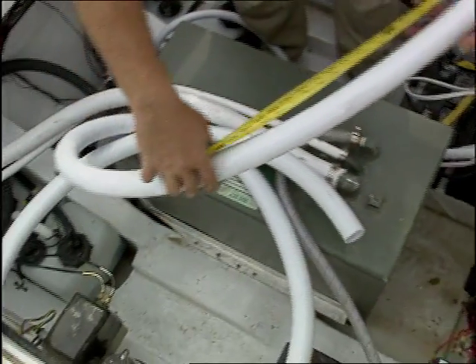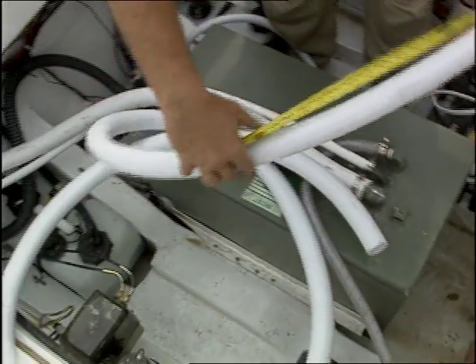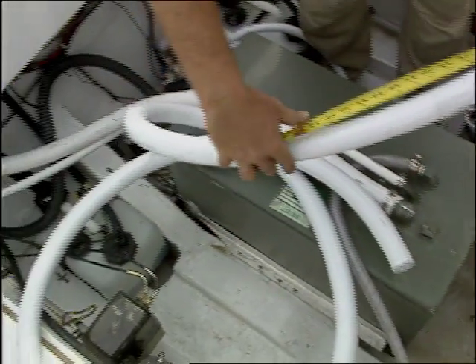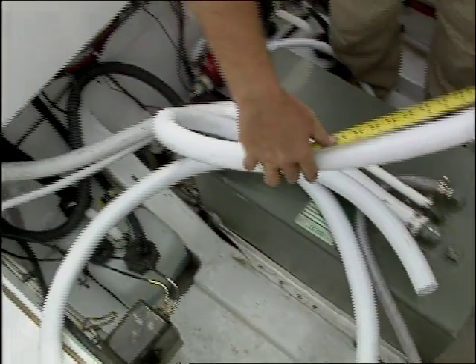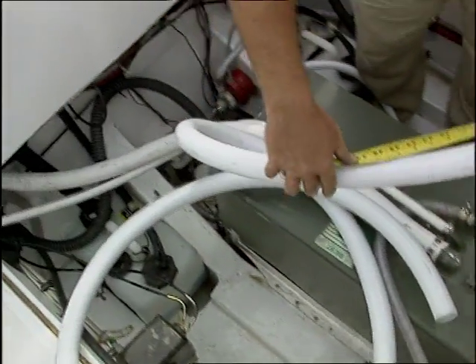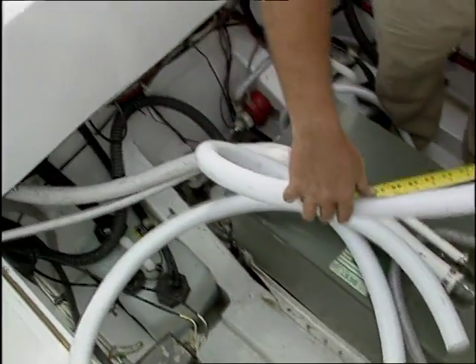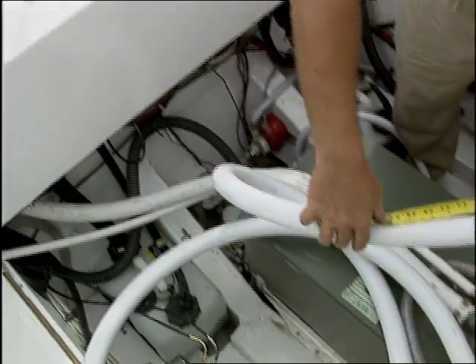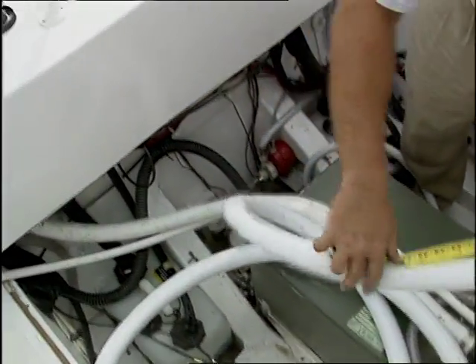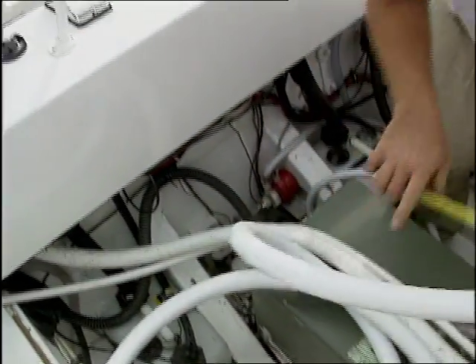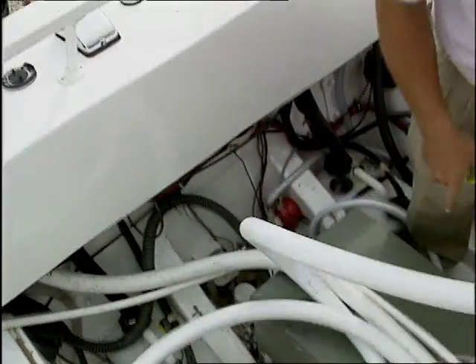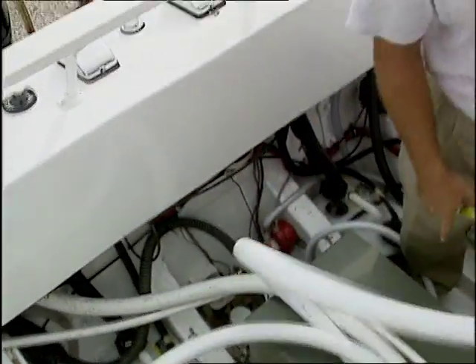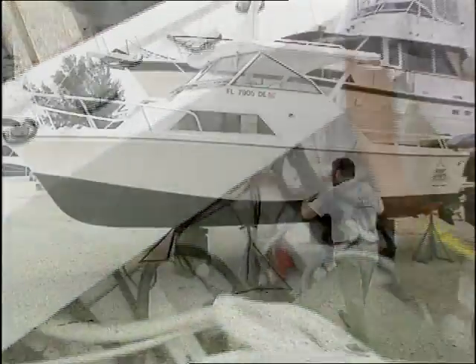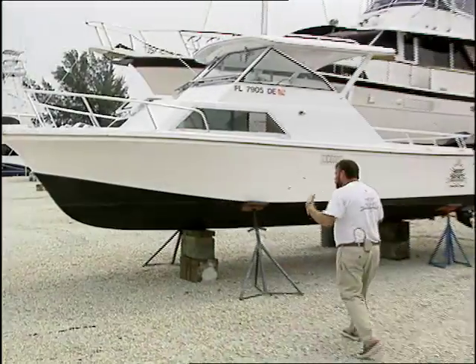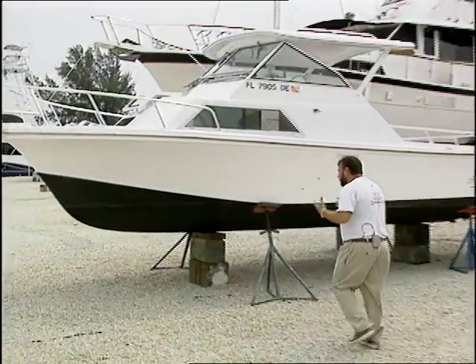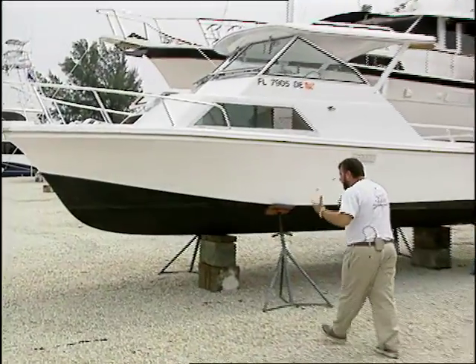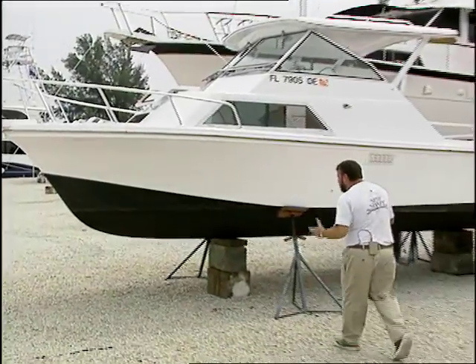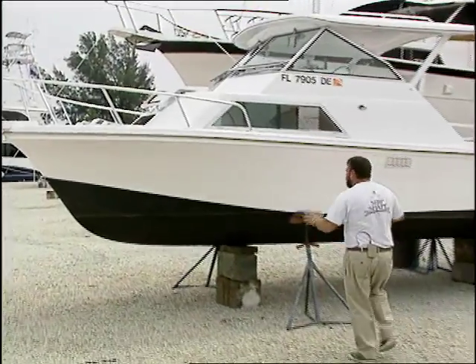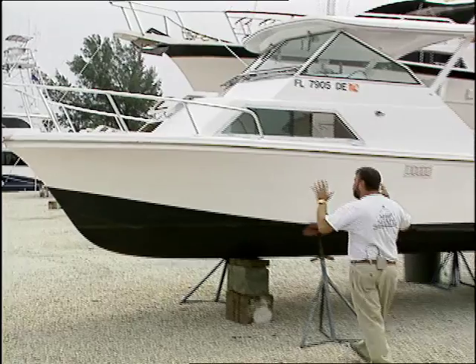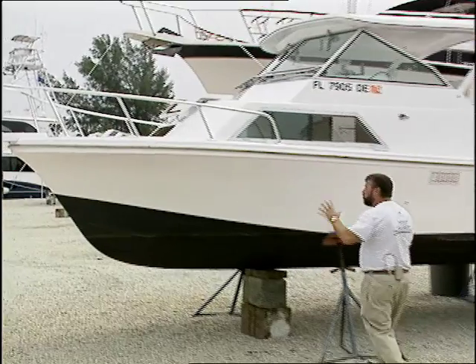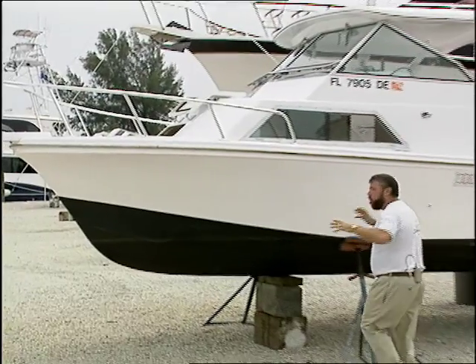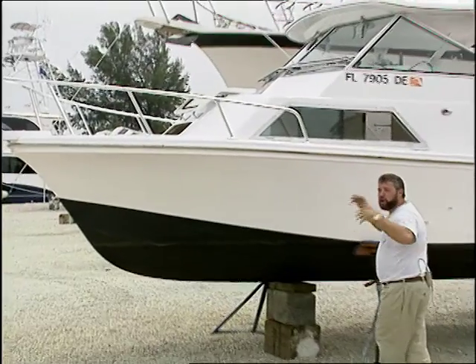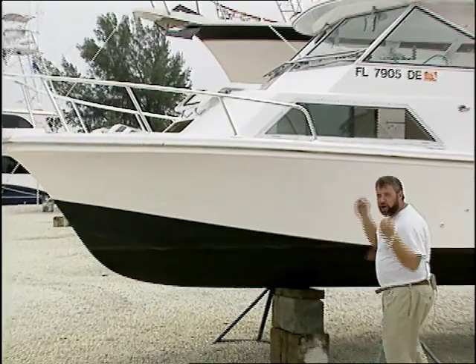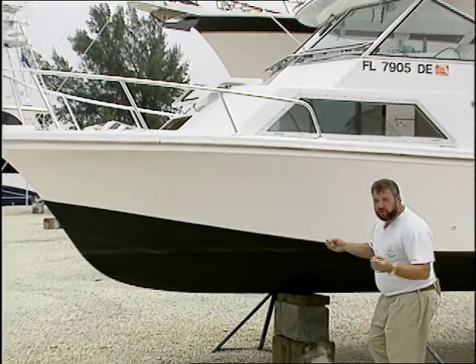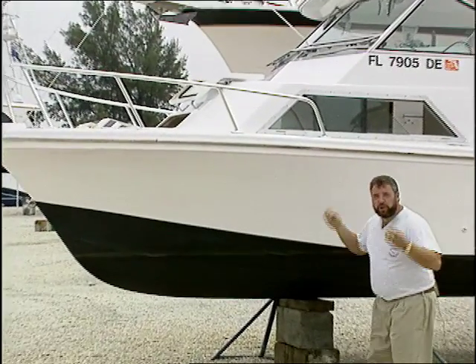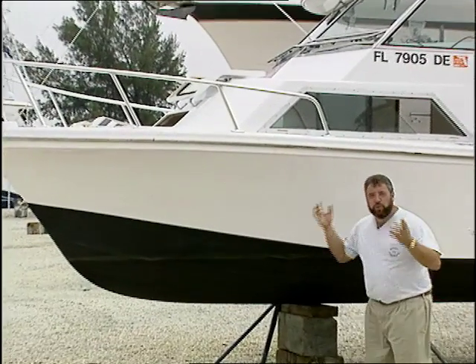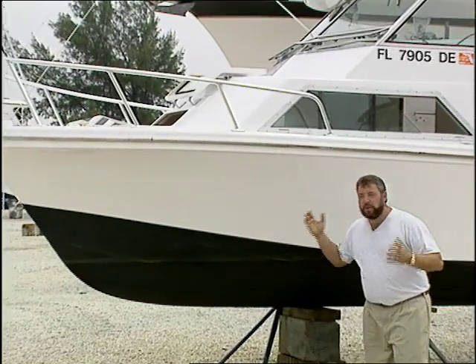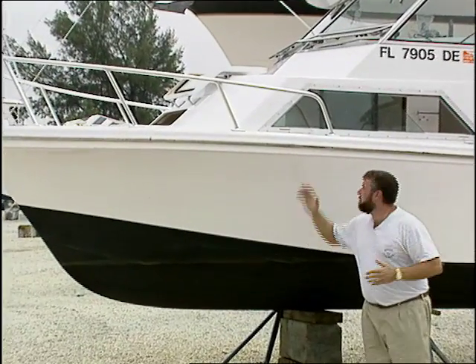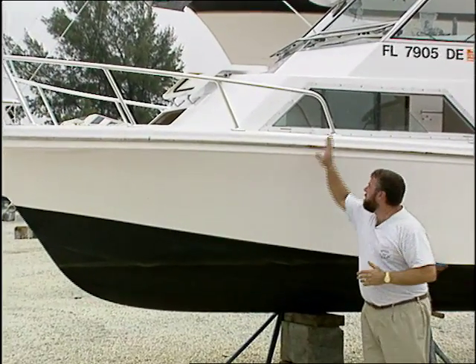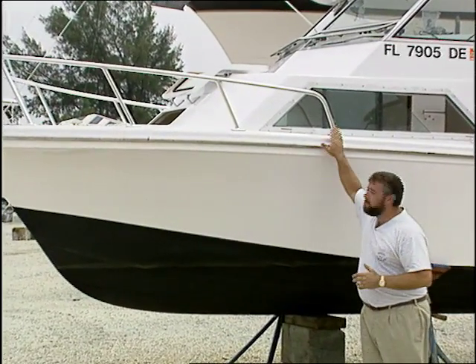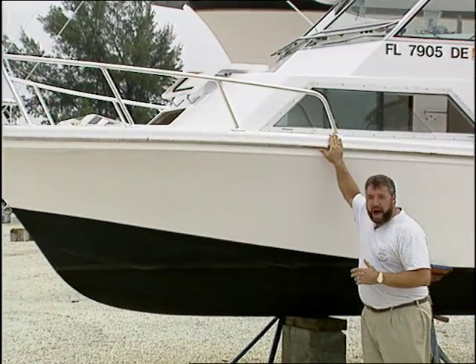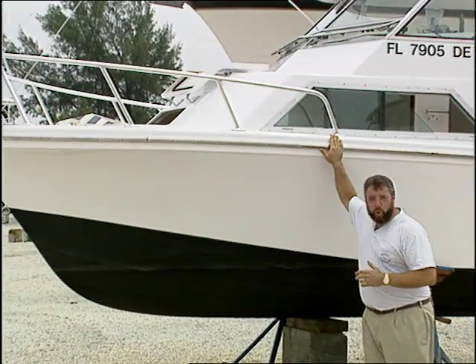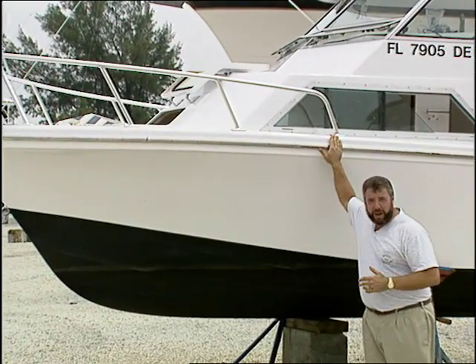Then we're going to switch gears a little bit. We're going to show you what it takes to install a custom aluminum bow rail.